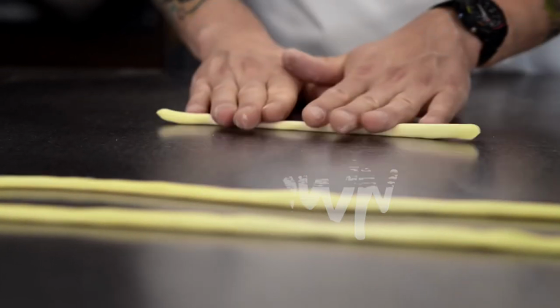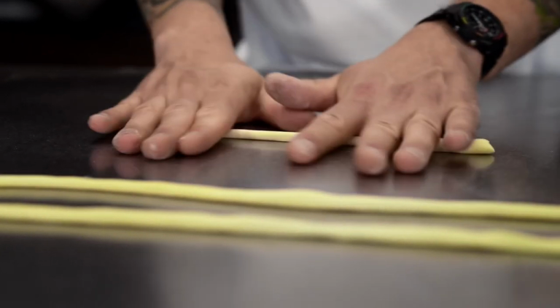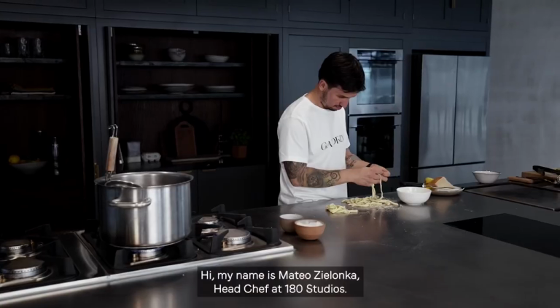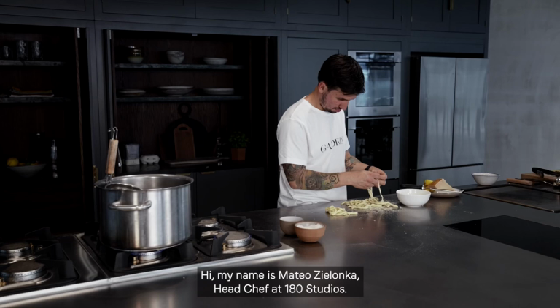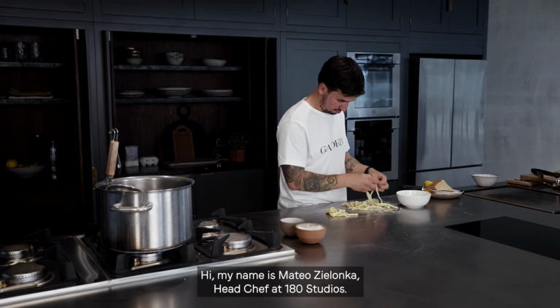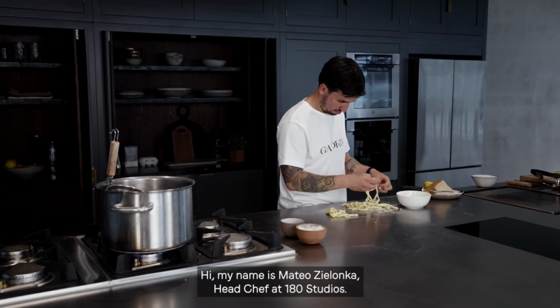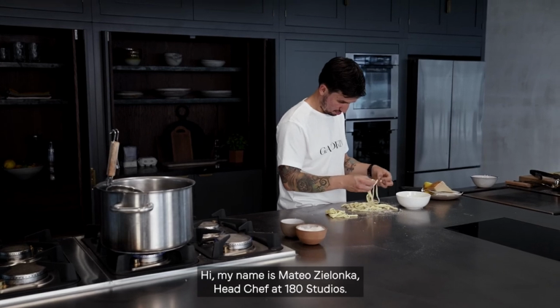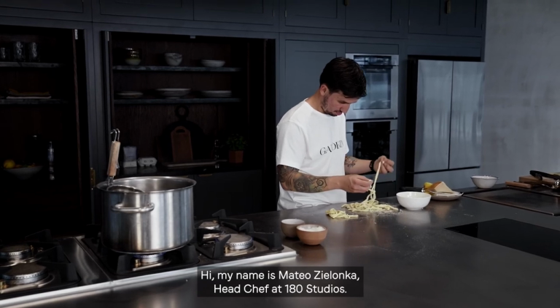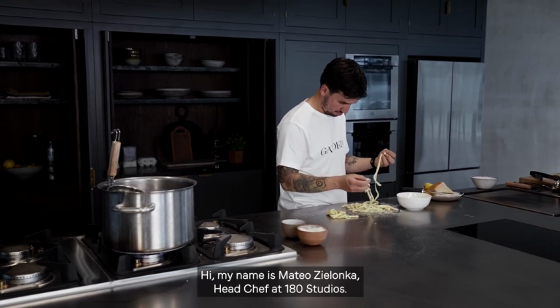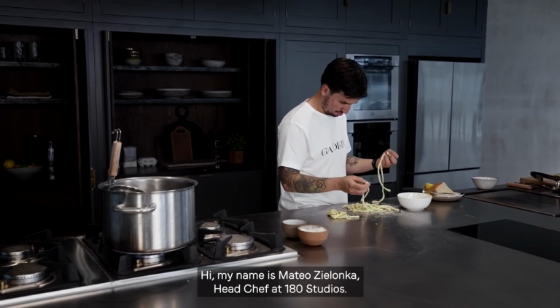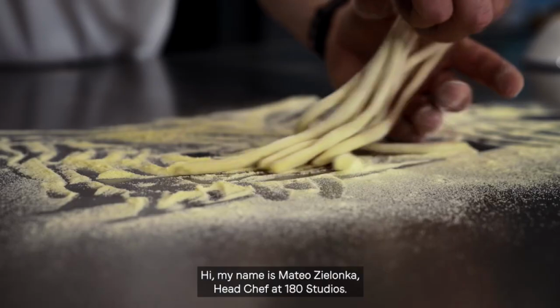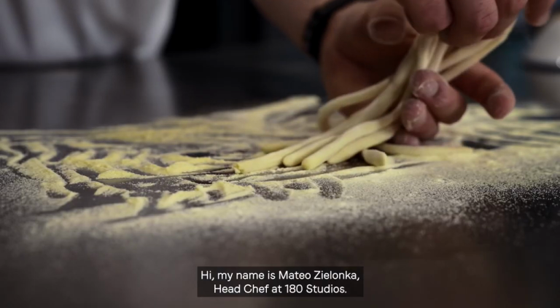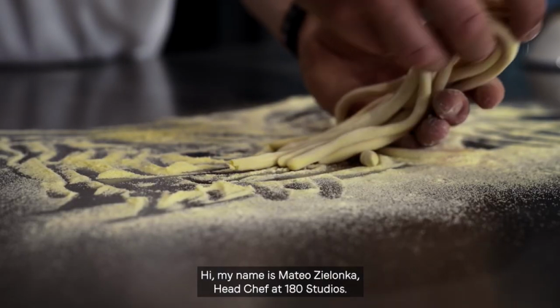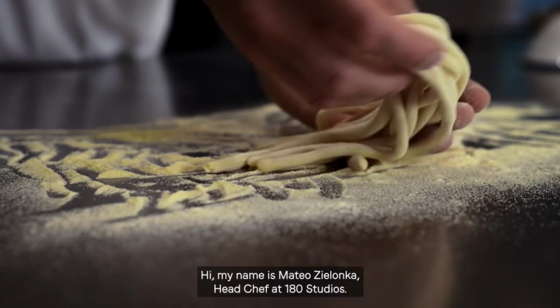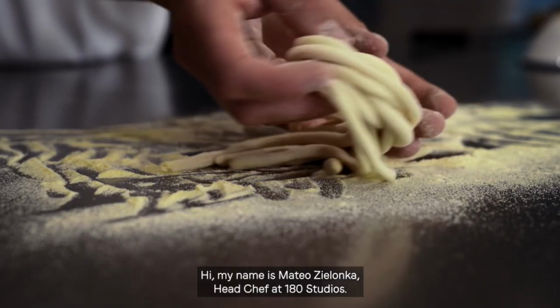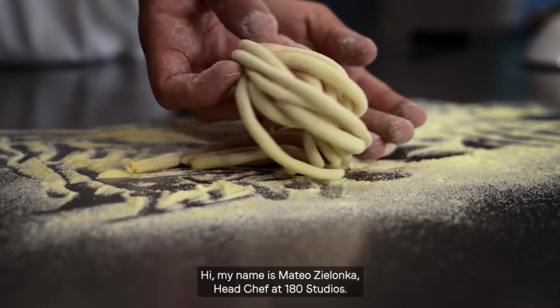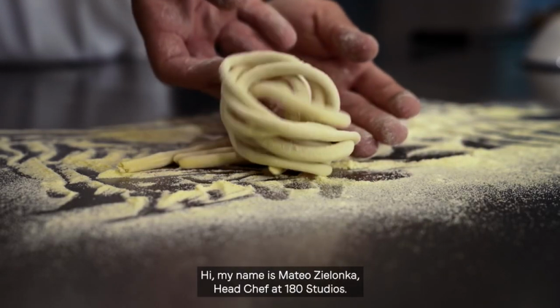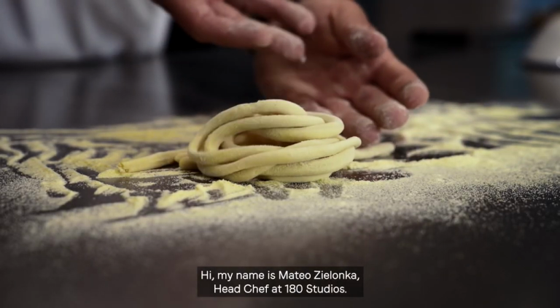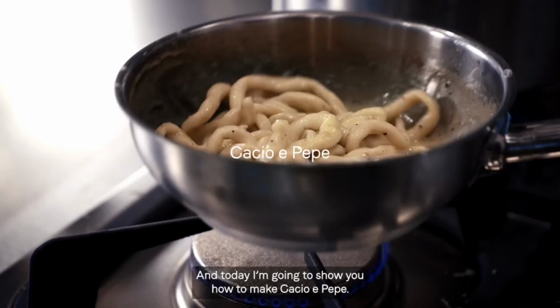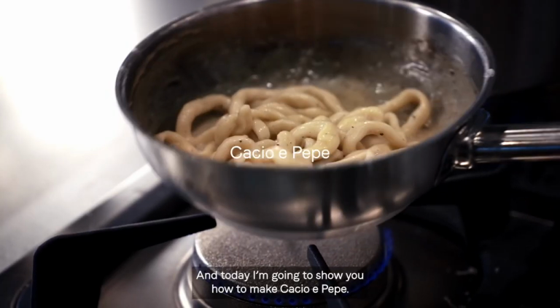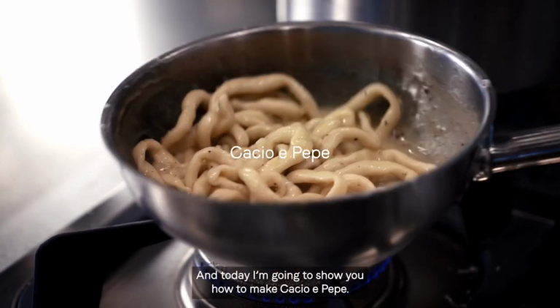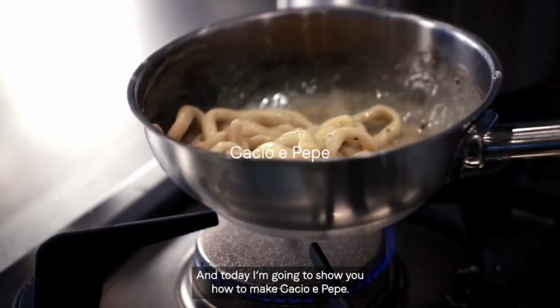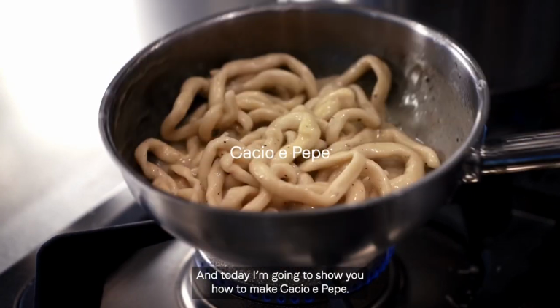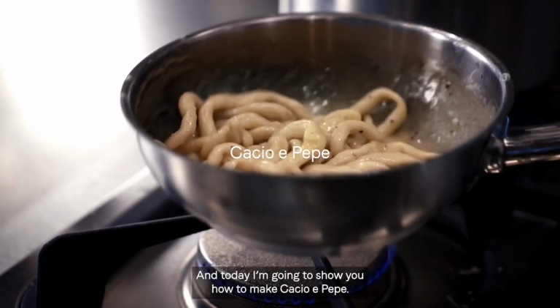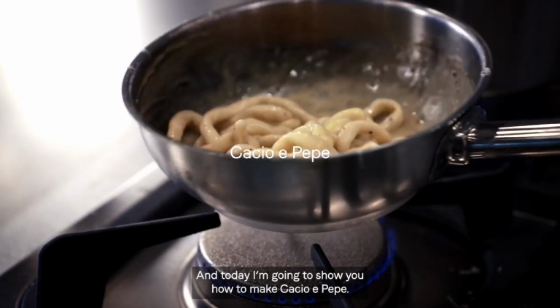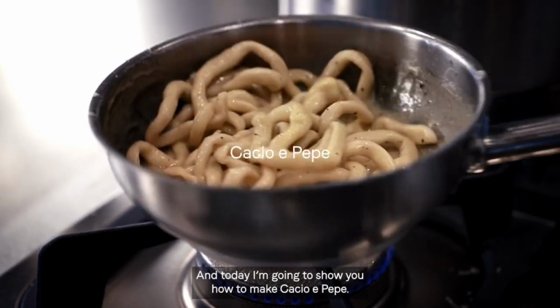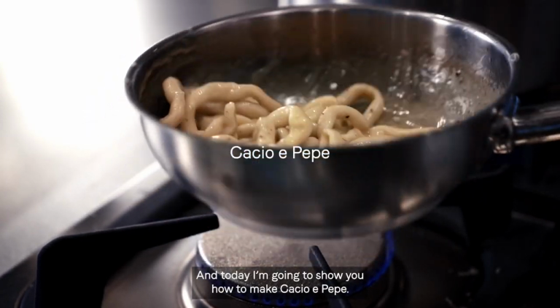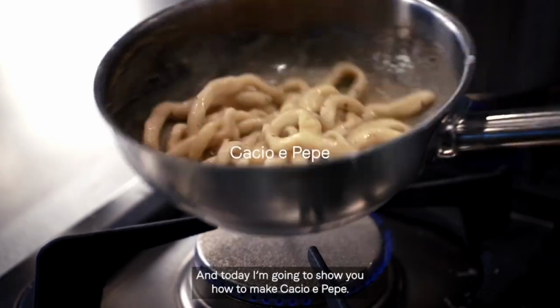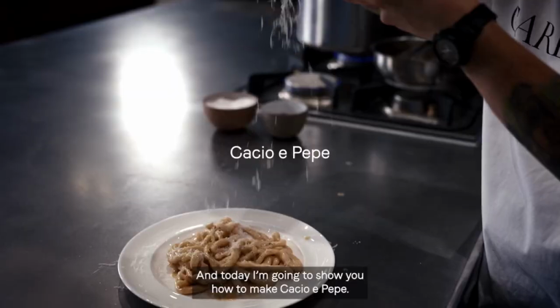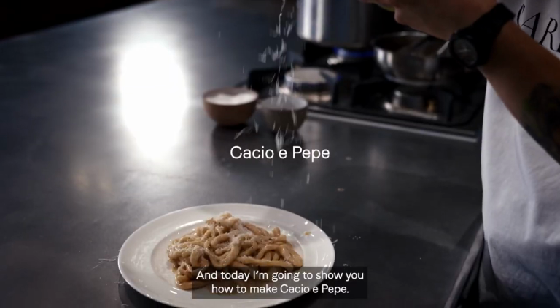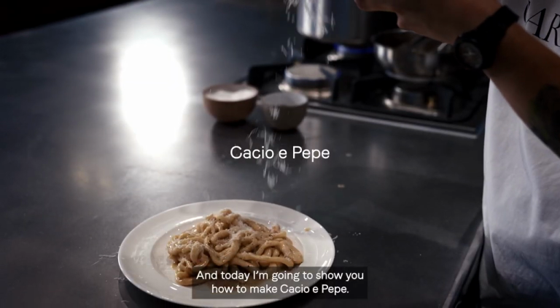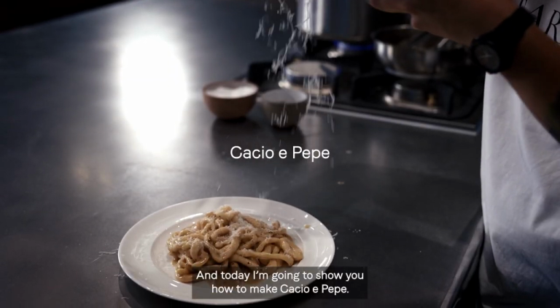Hi, my name is Mateo Zielonka, head chef at 180 Studios, and today I'm going to show you how to make cacio e pepe.